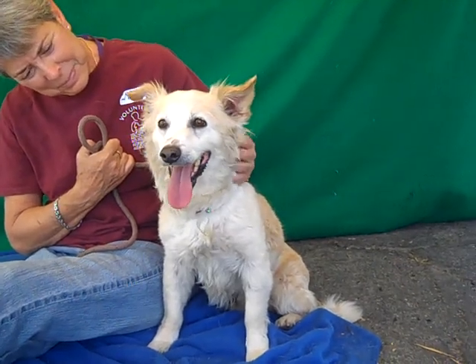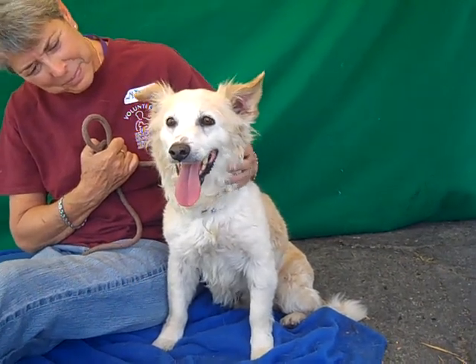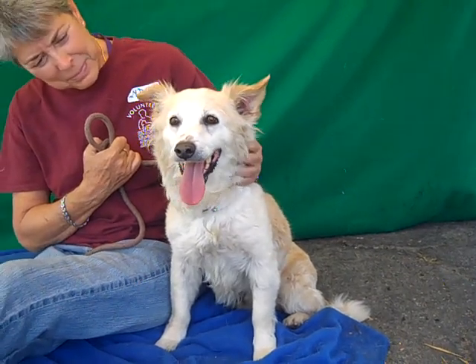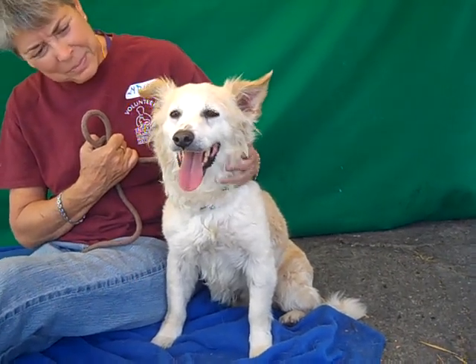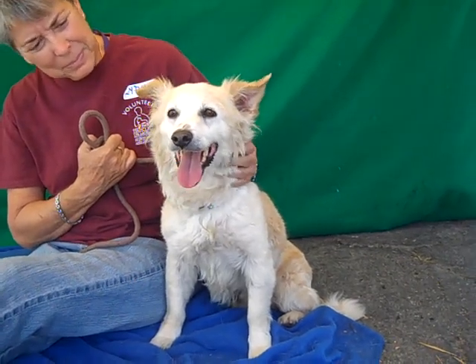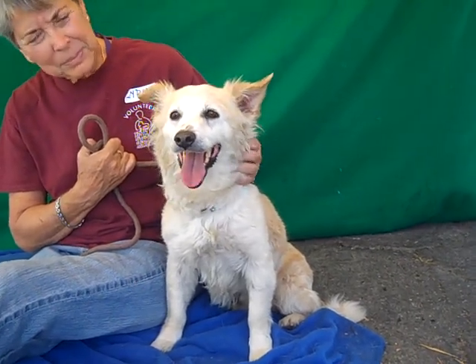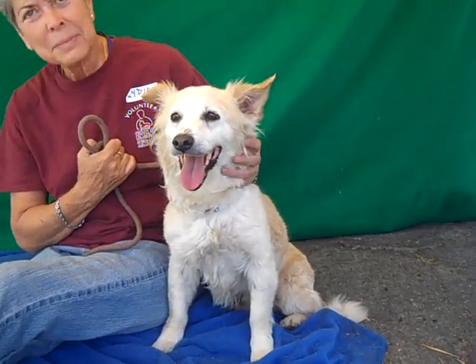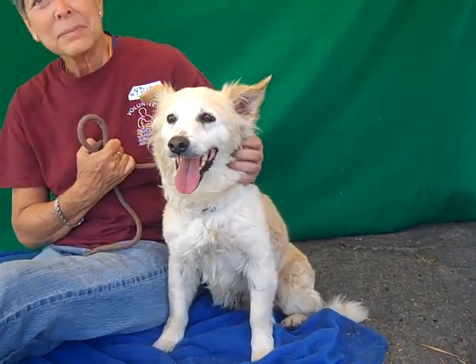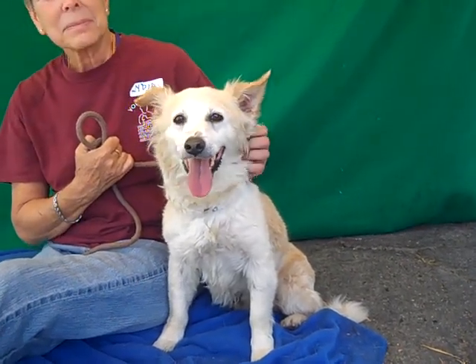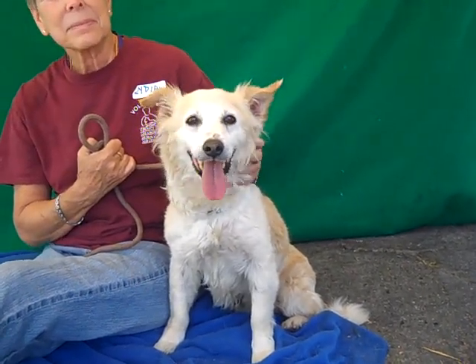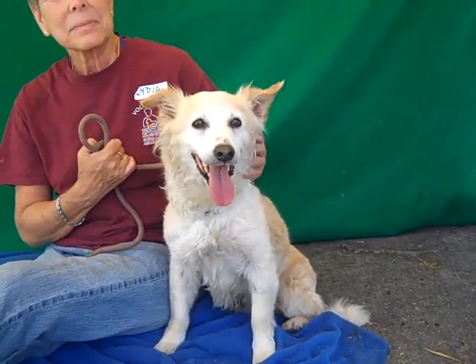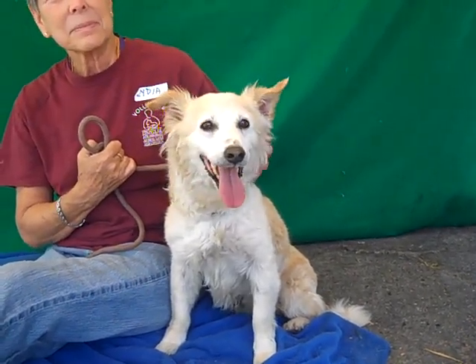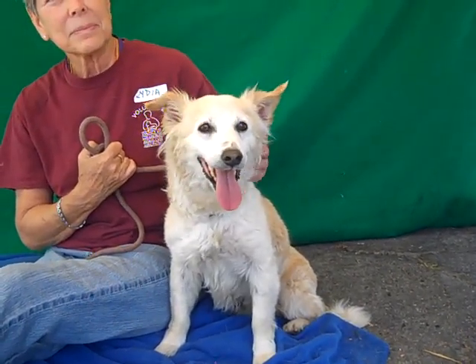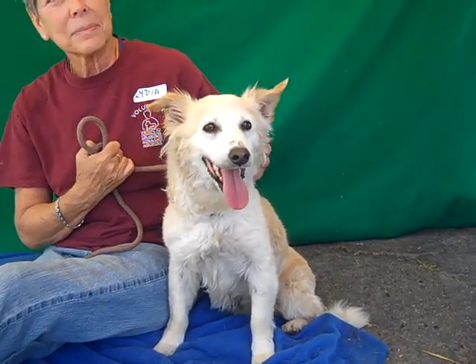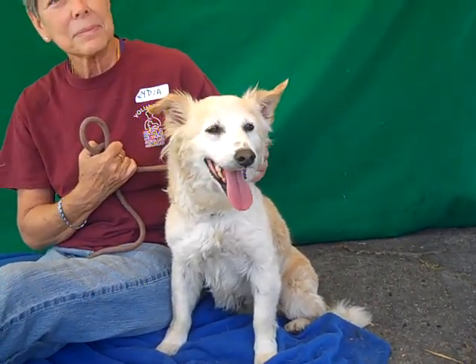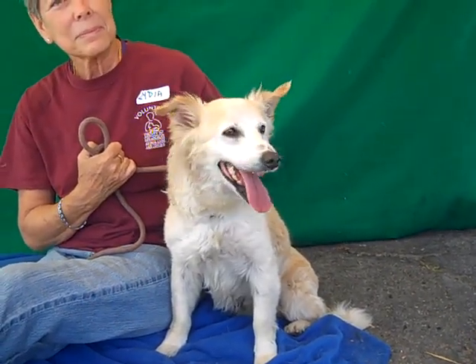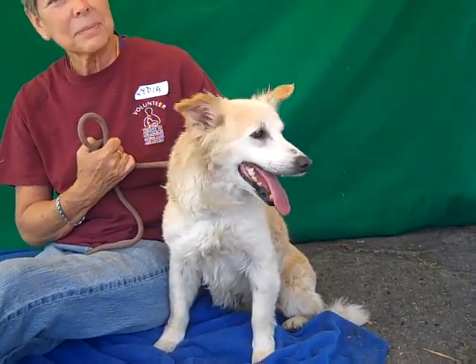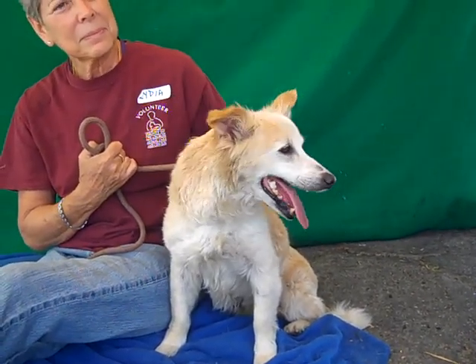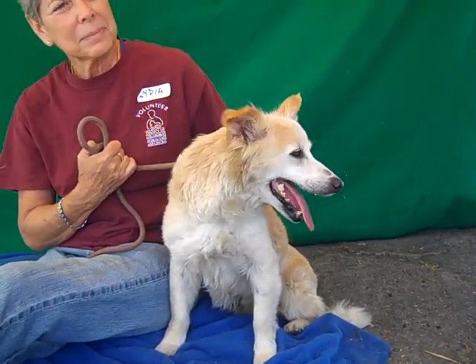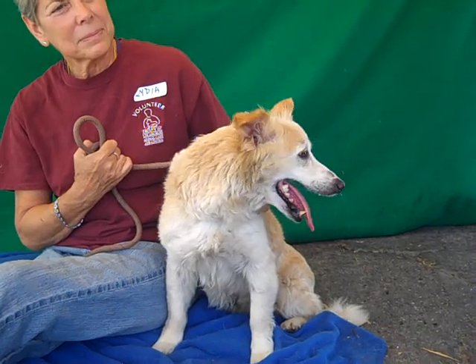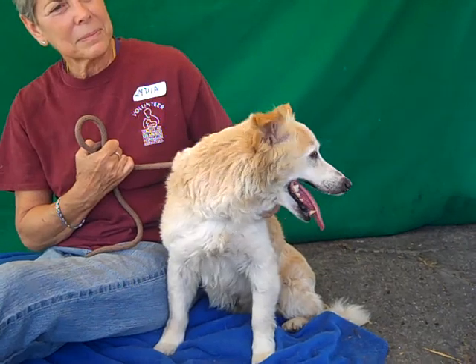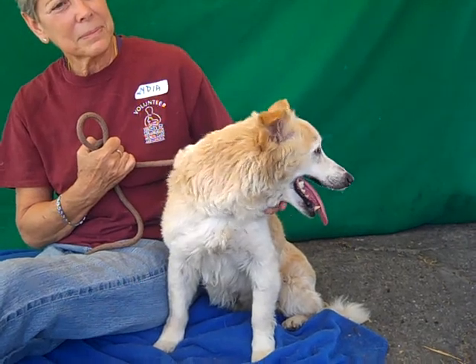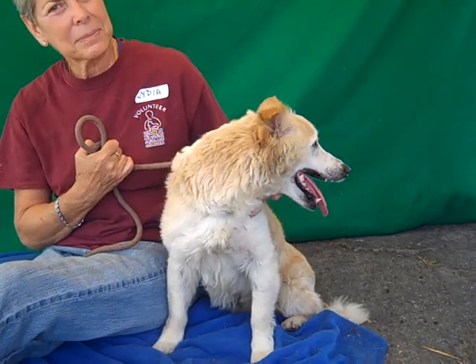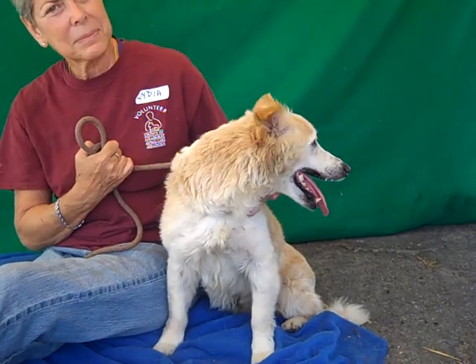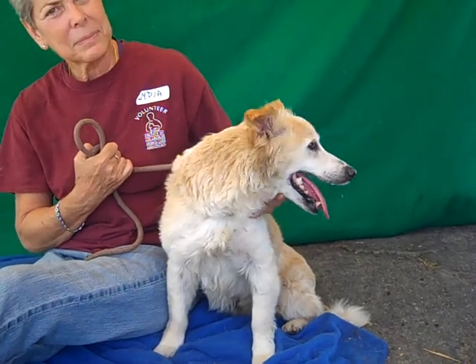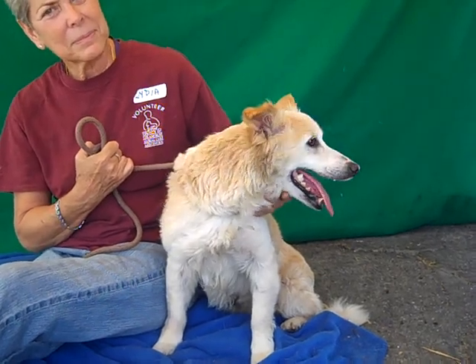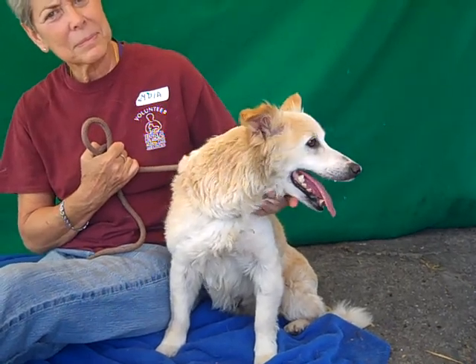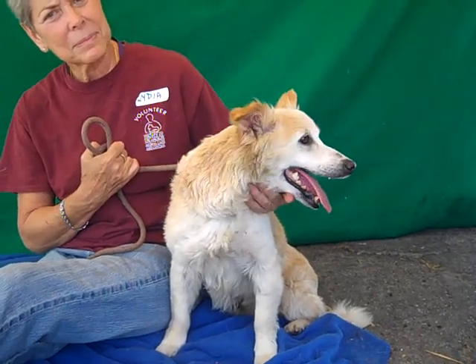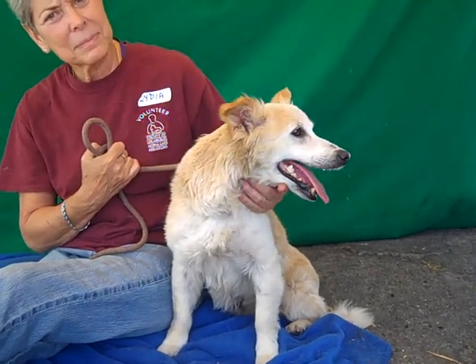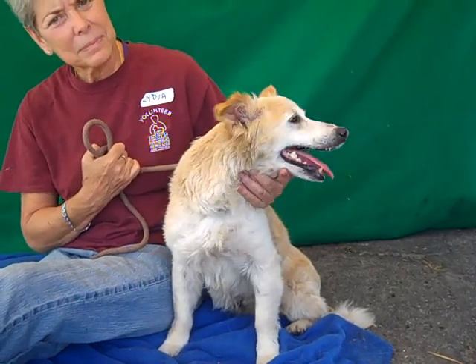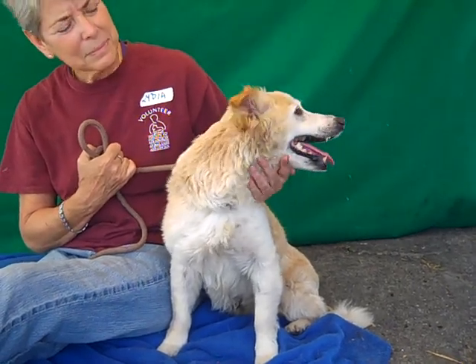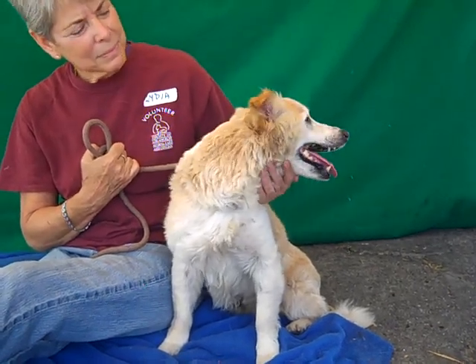She's about 10 years old, so she's a little bit of a senior, but you wouldn't know it. She's got a lot of good, fun energy.